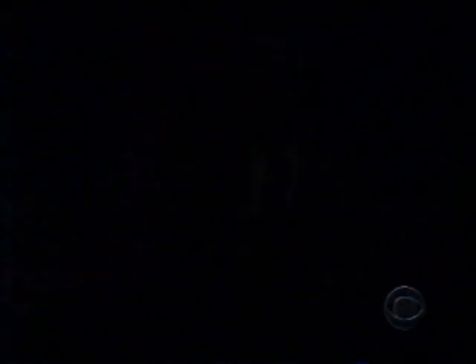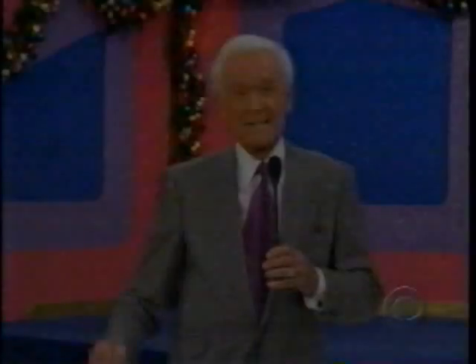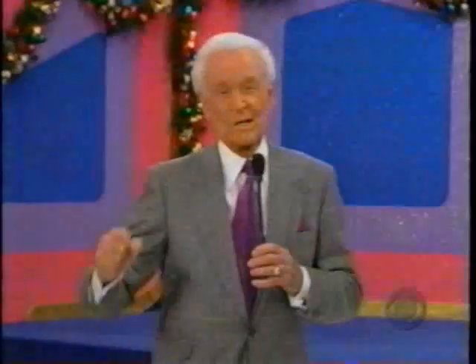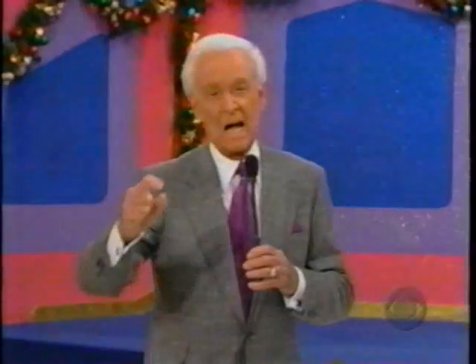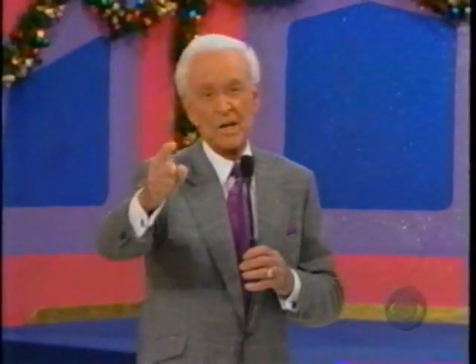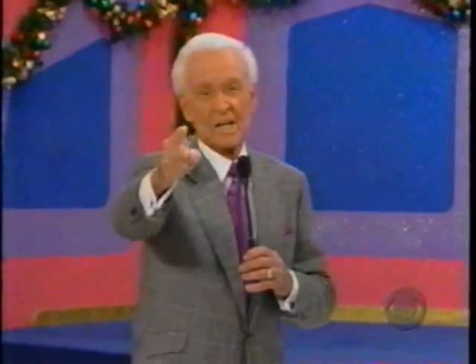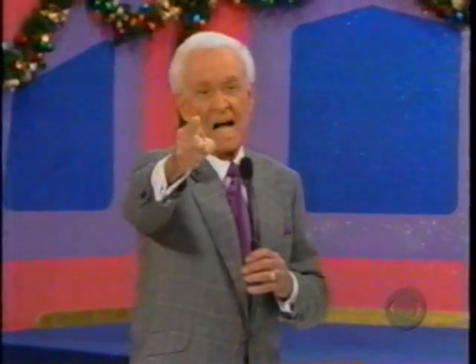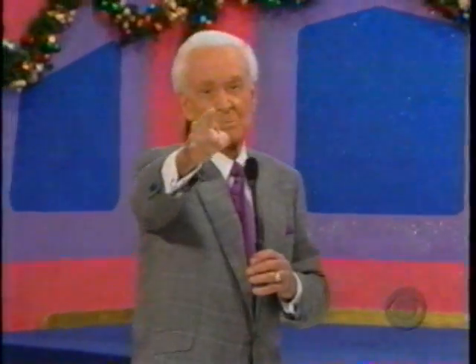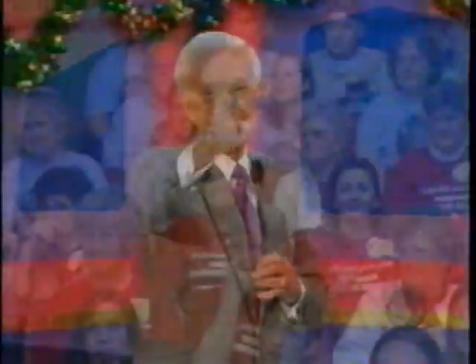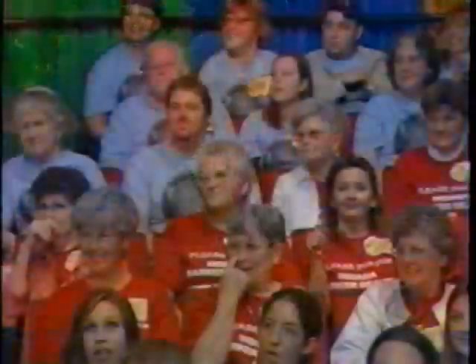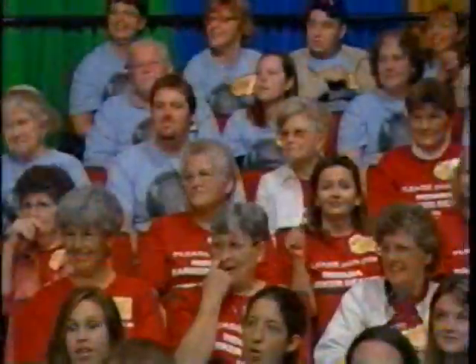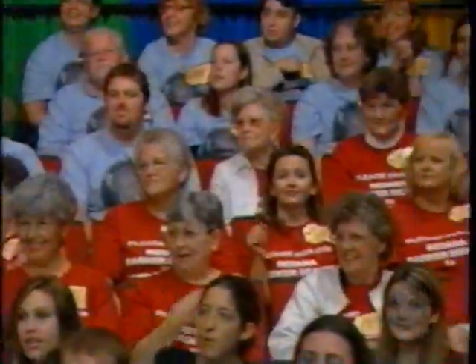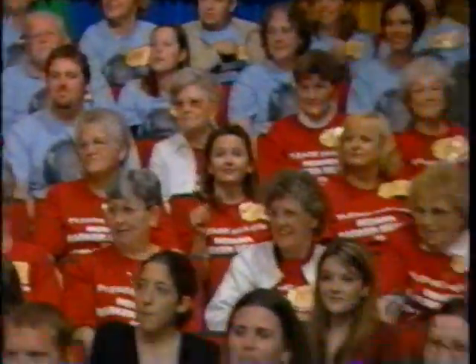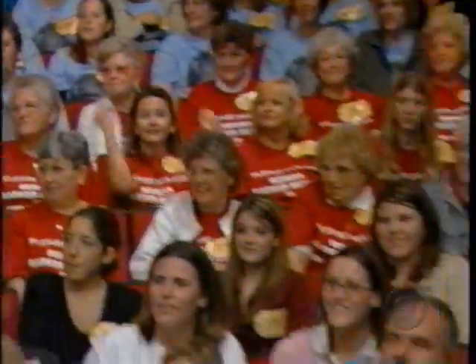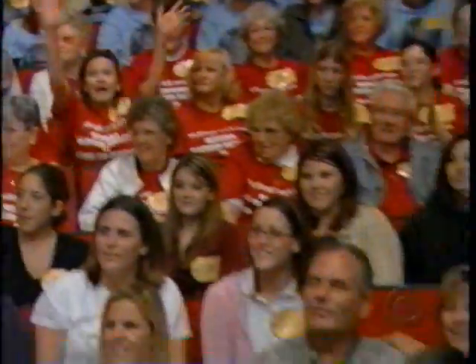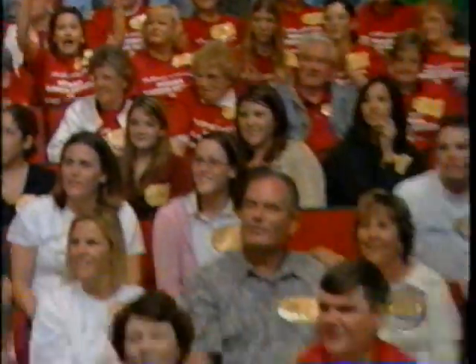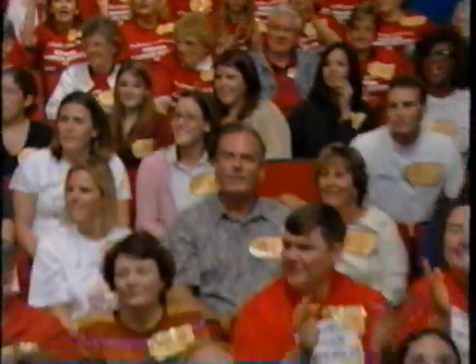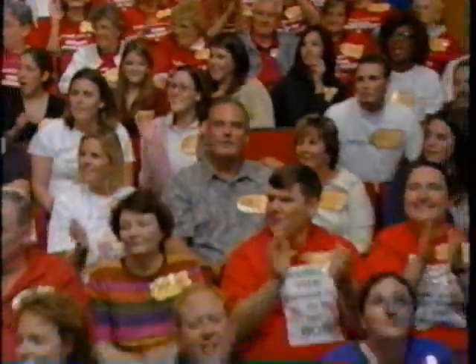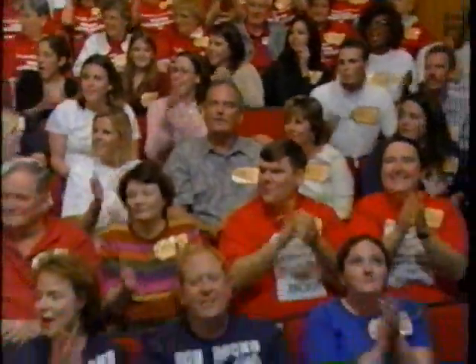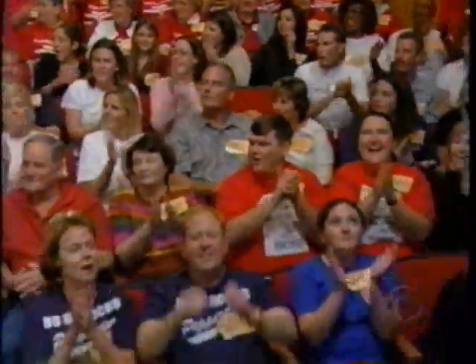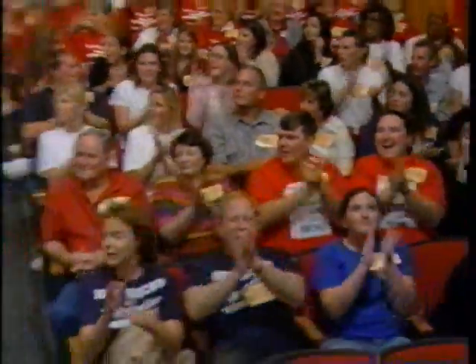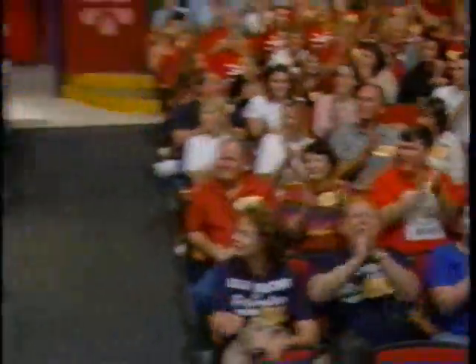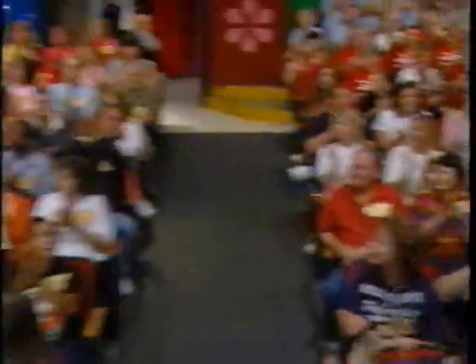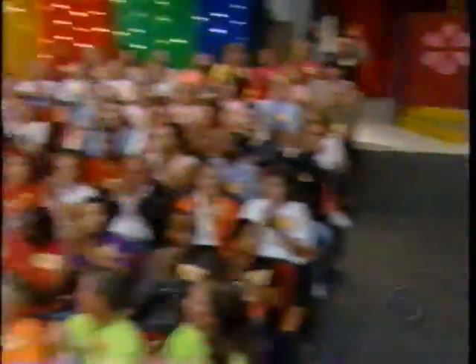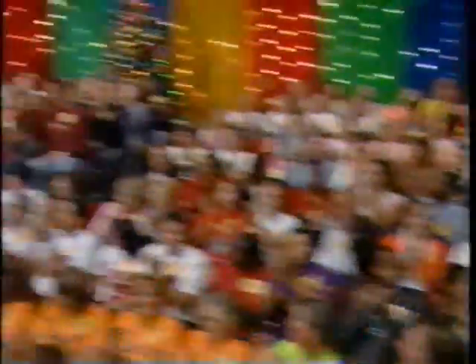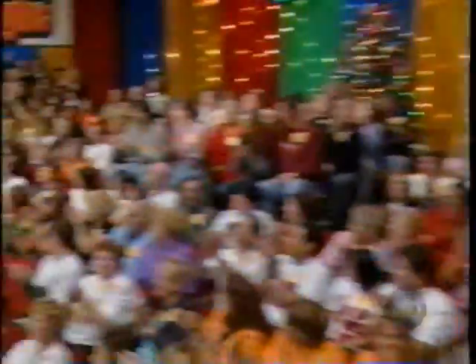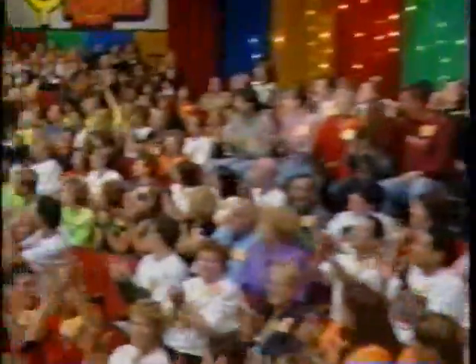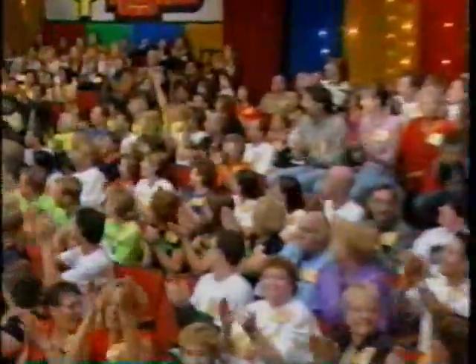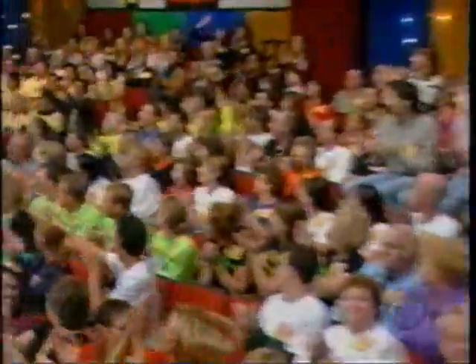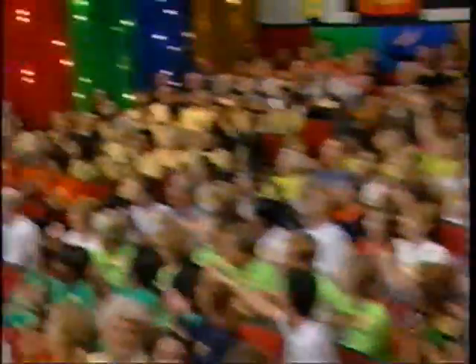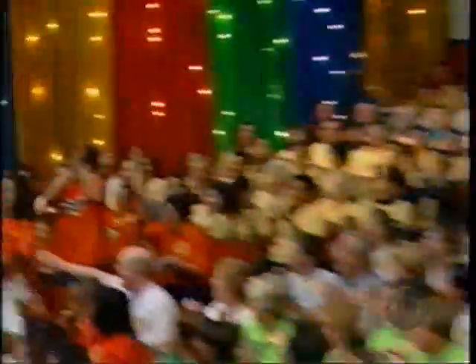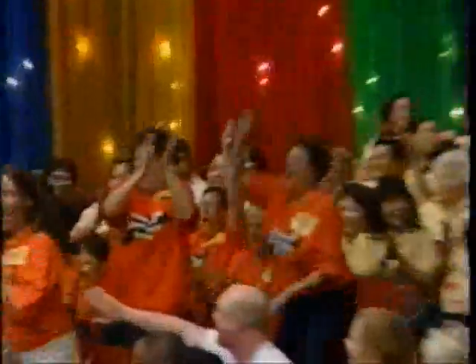Look out, here comes Amanda Powell. Come on down. You're the next contestant on The Price is Right.